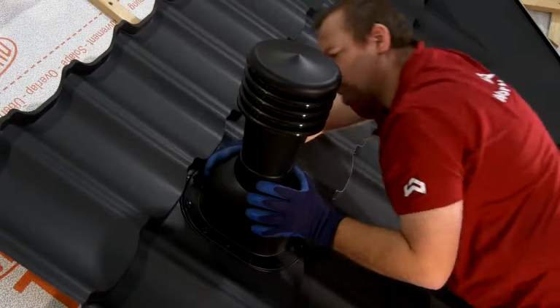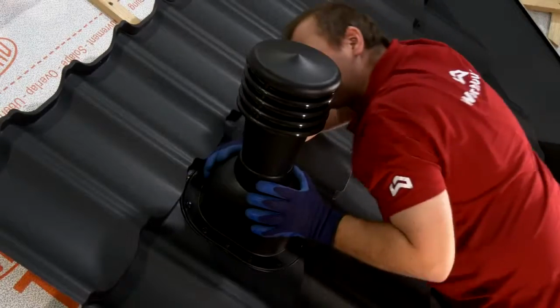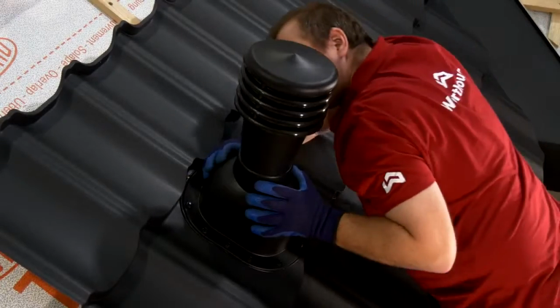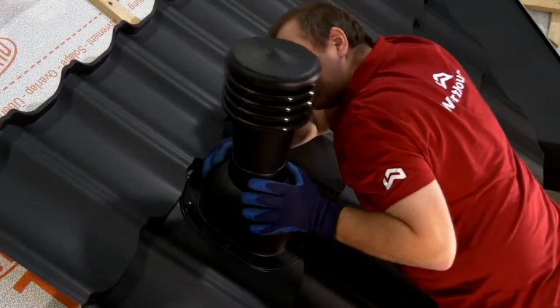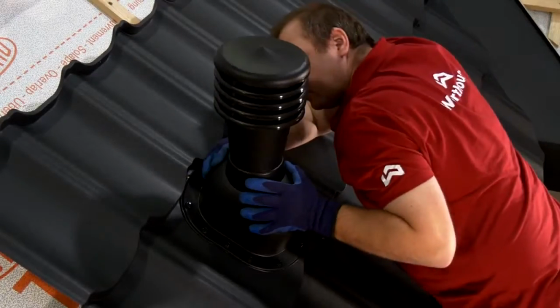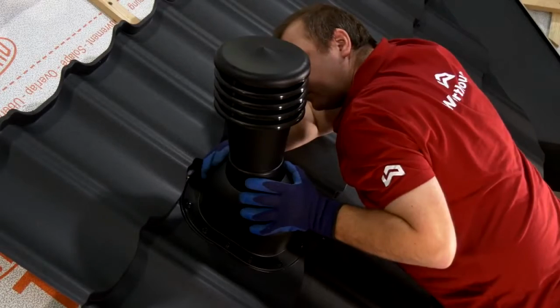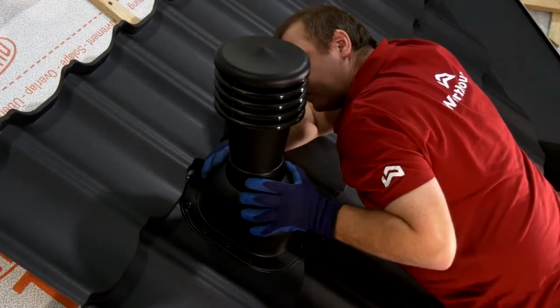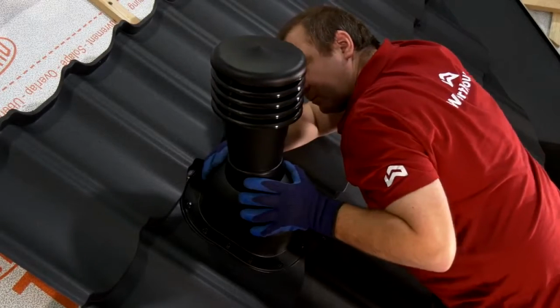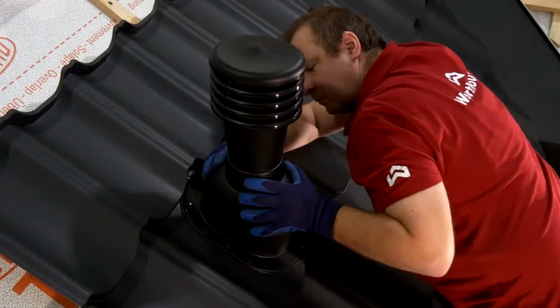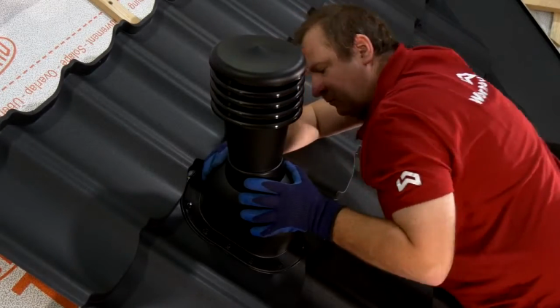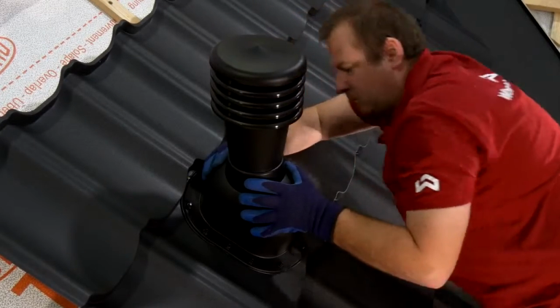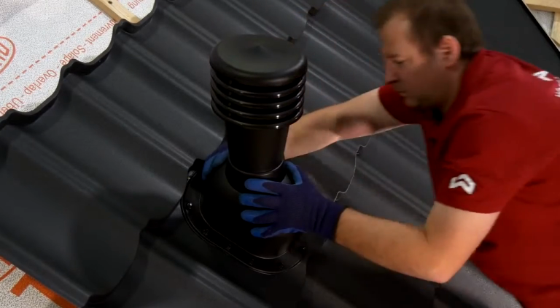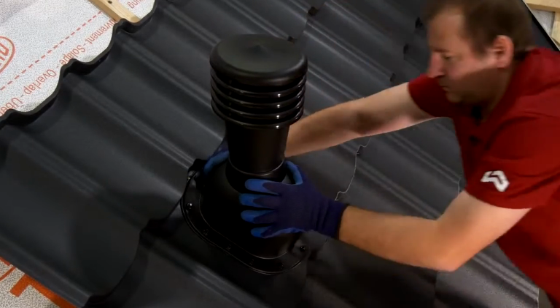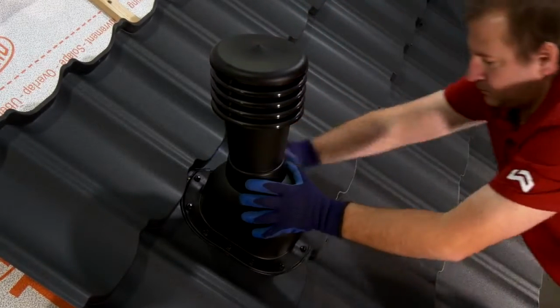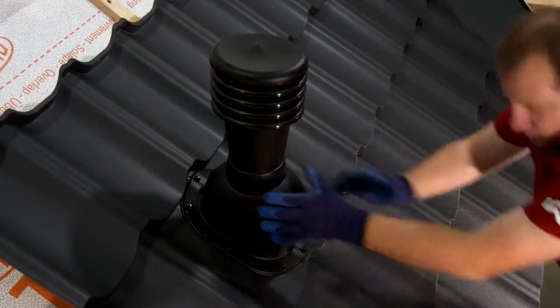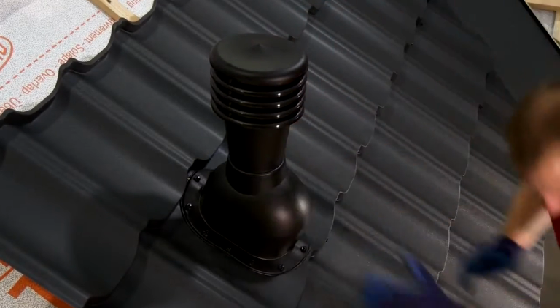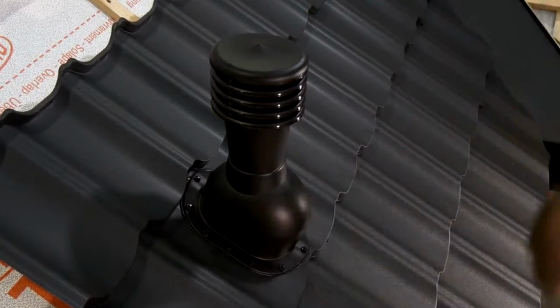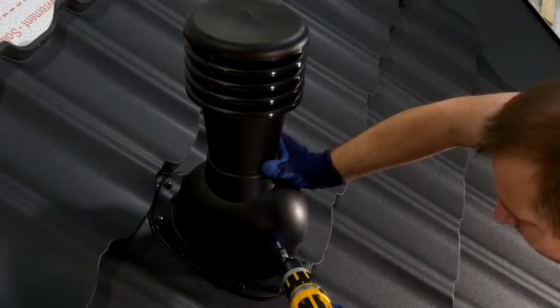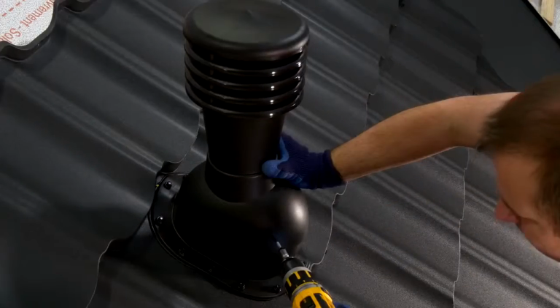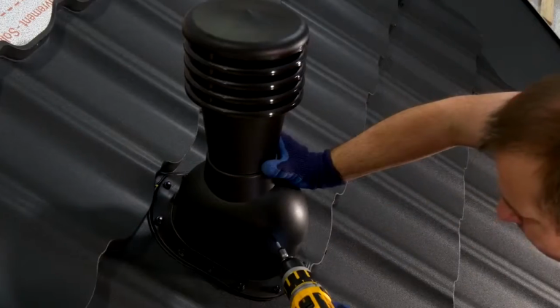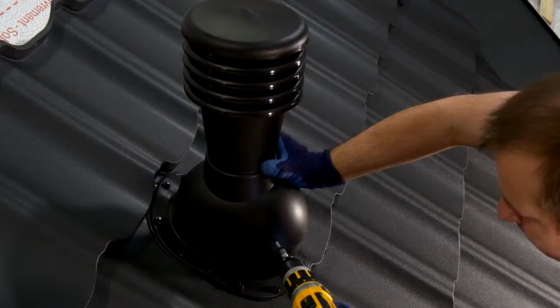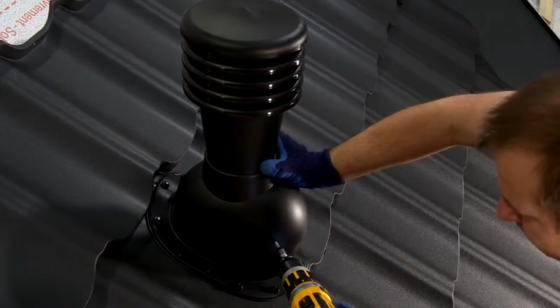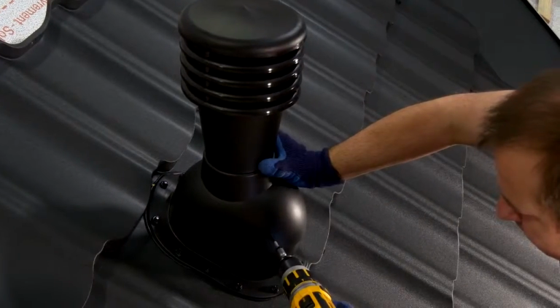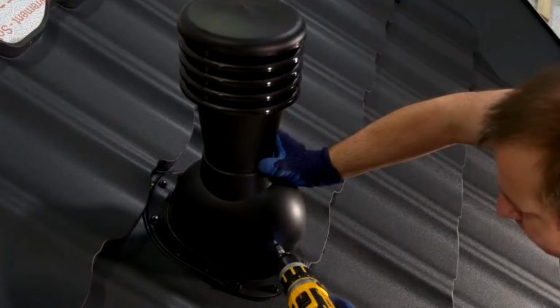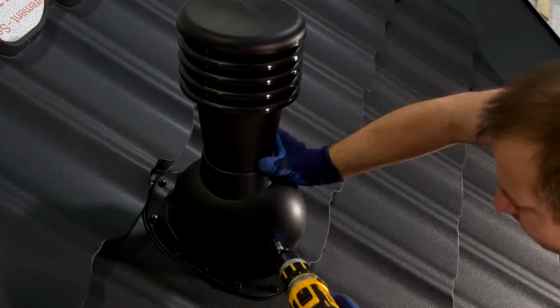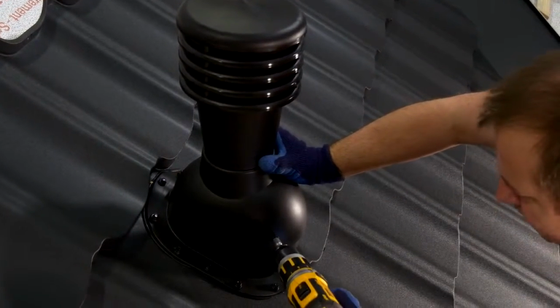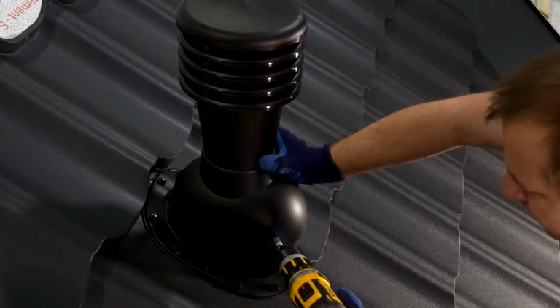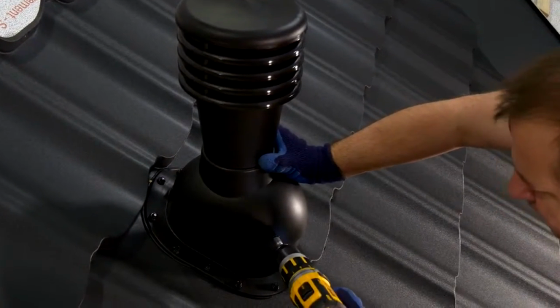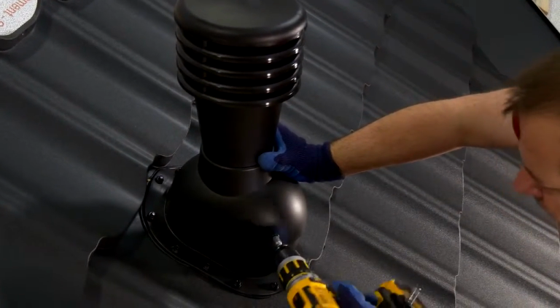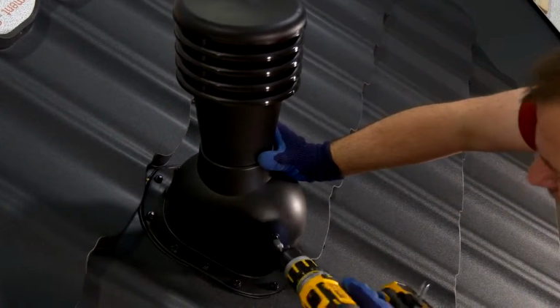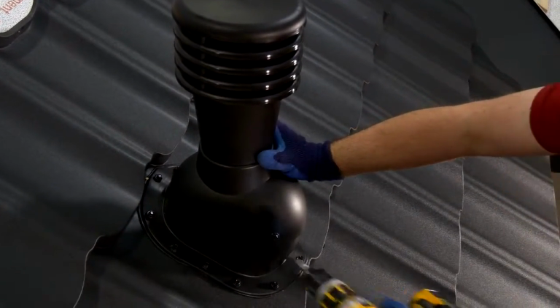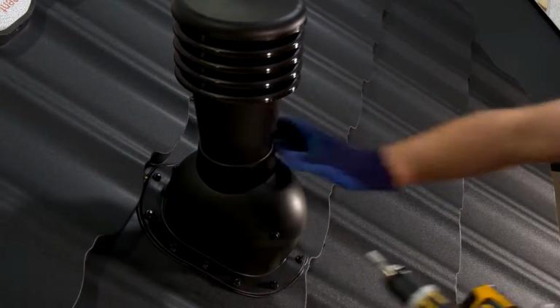After finishing off the flashing, attach it to the base.